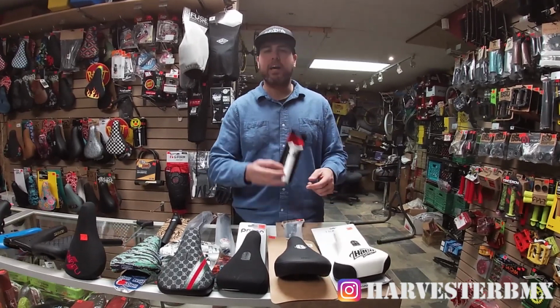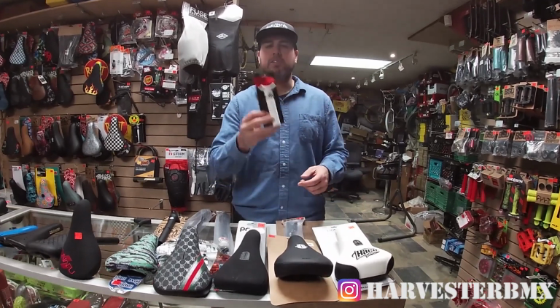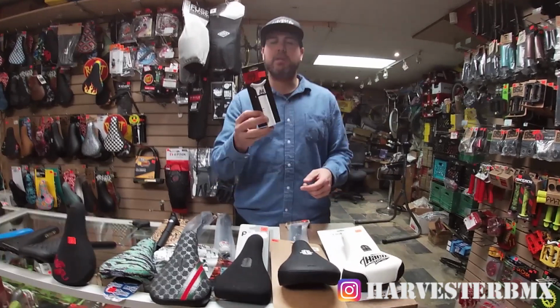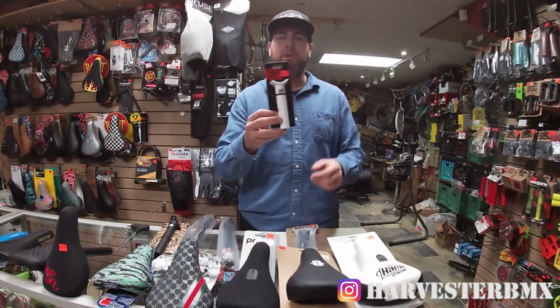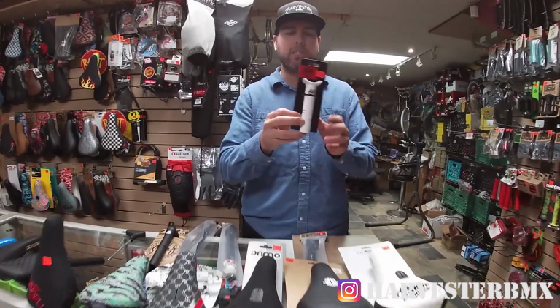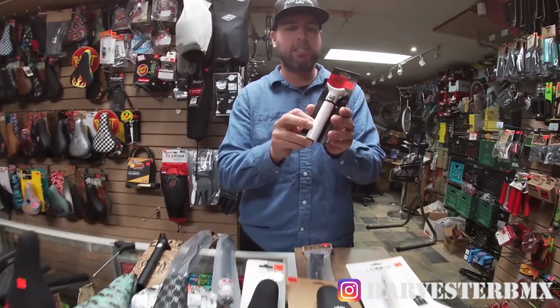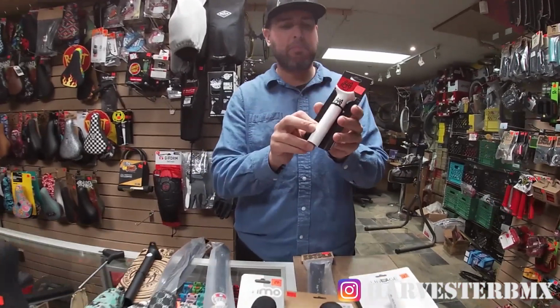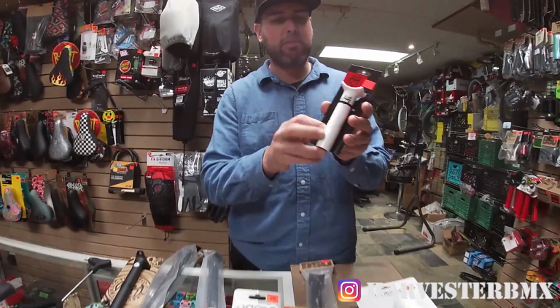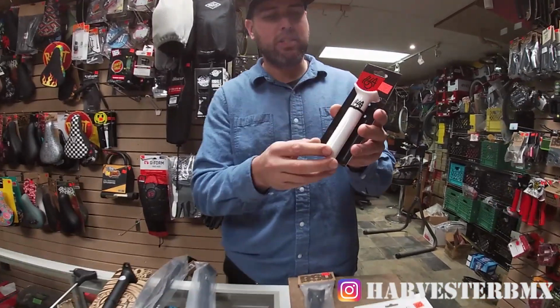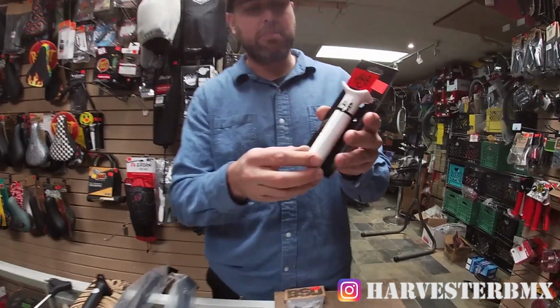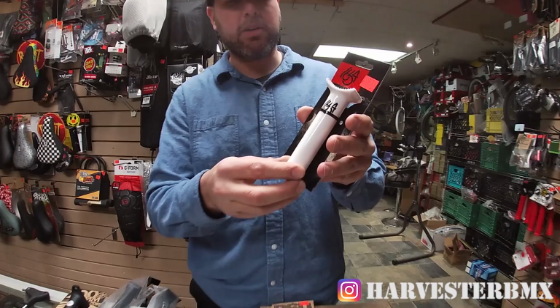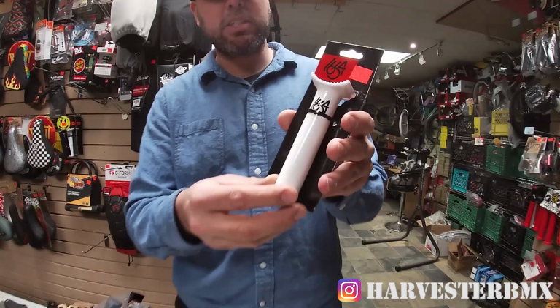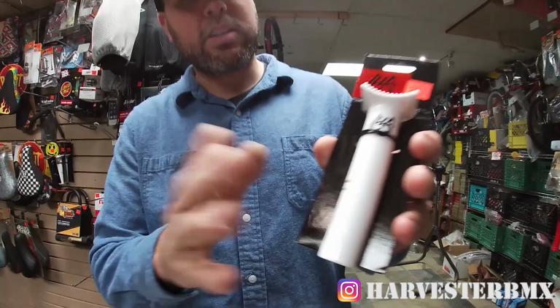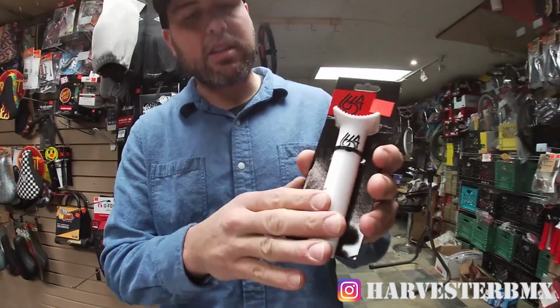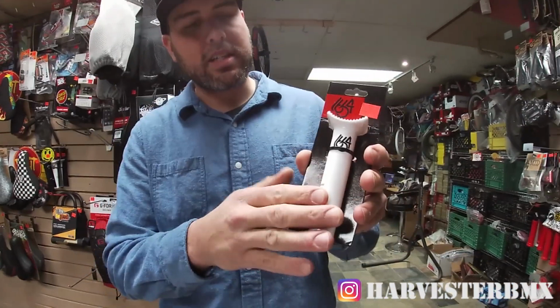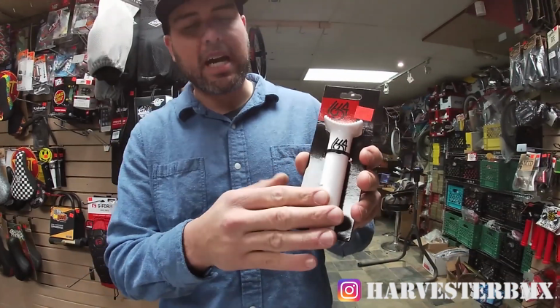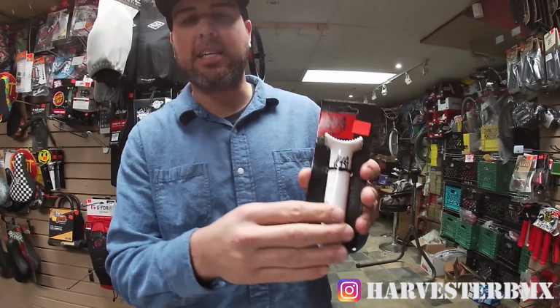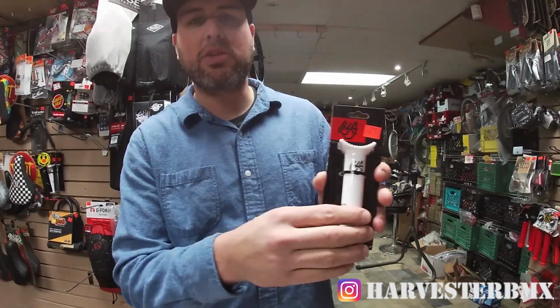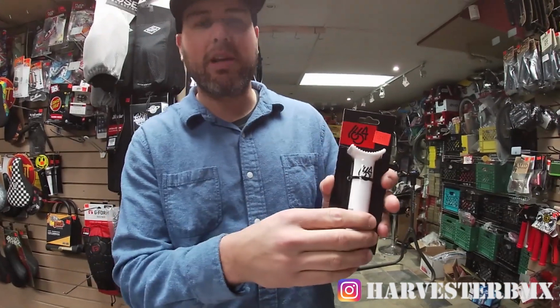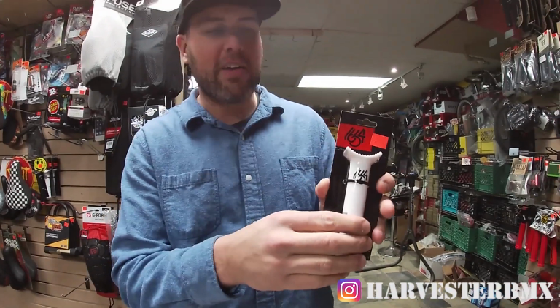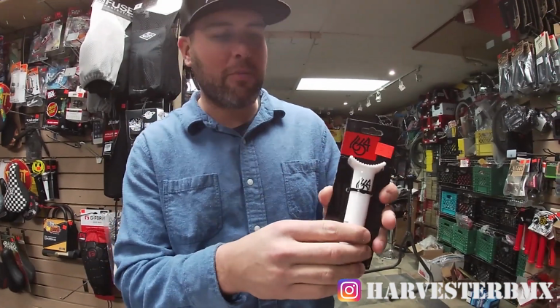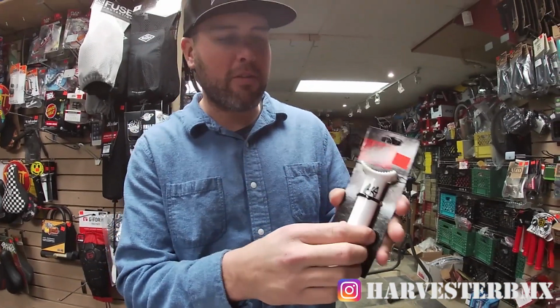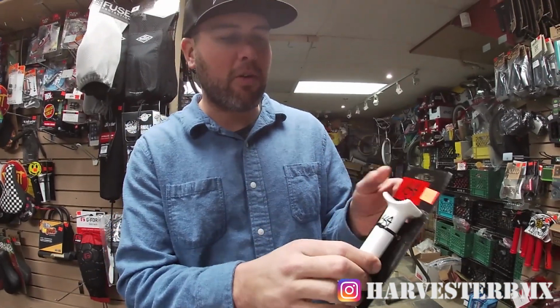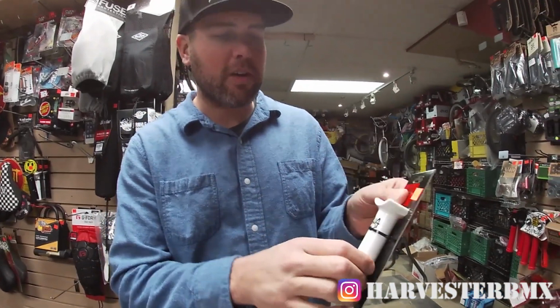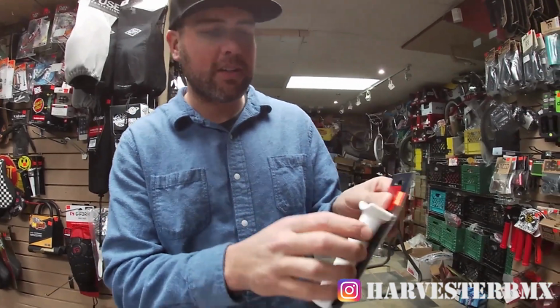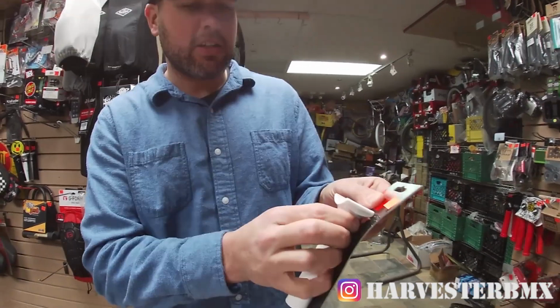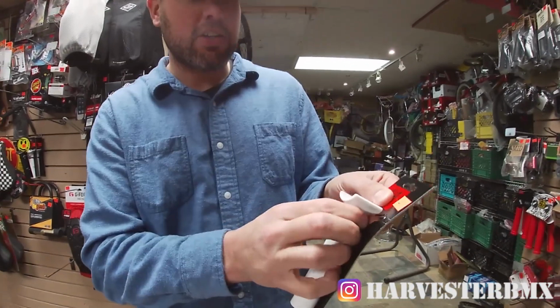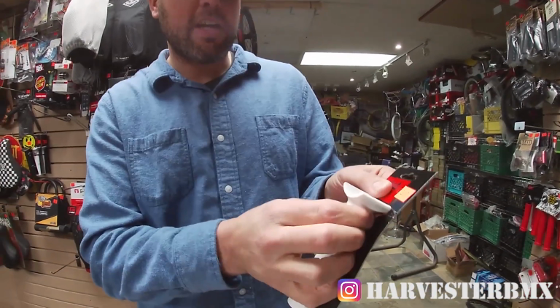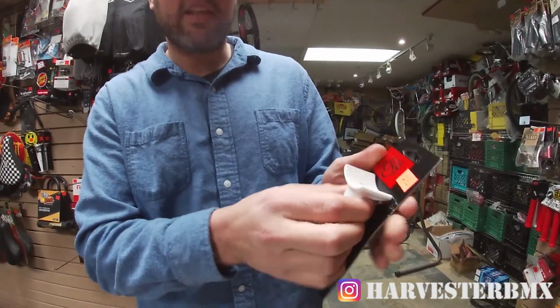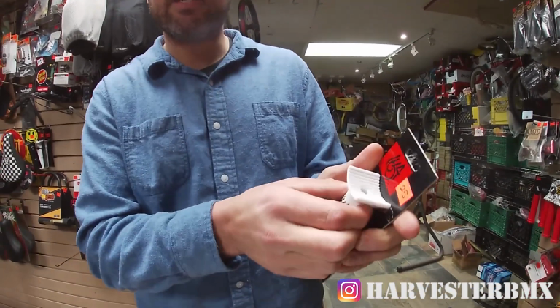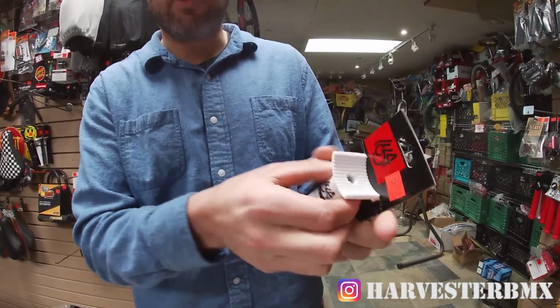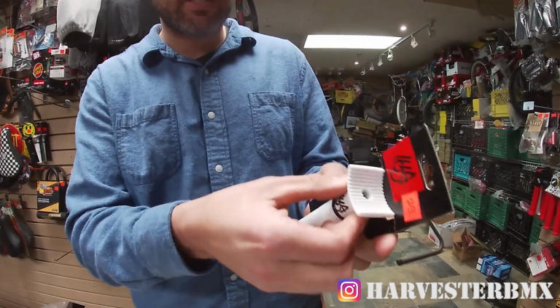With that, we have a seat post. This is the Pivotal seat post. The sizing is 25.4. I'll show you how this works.